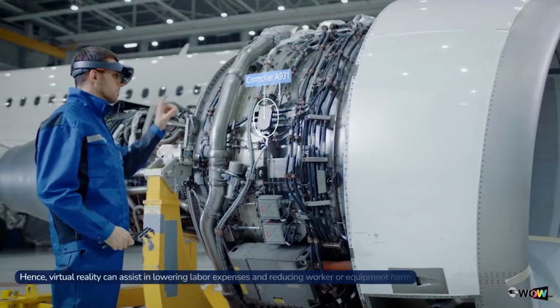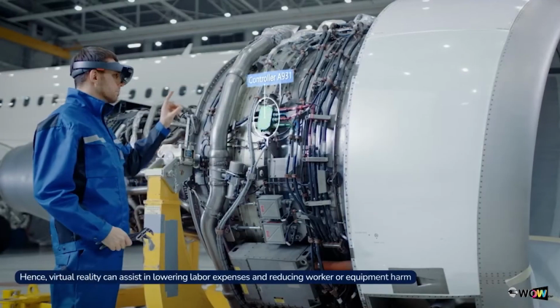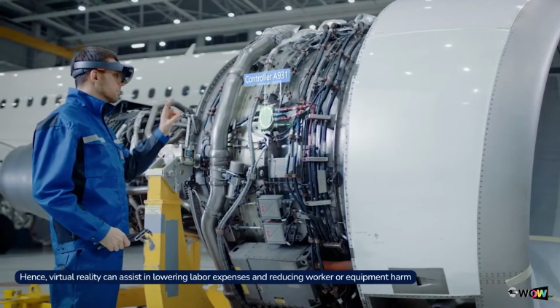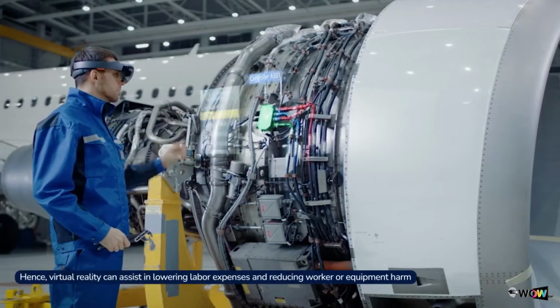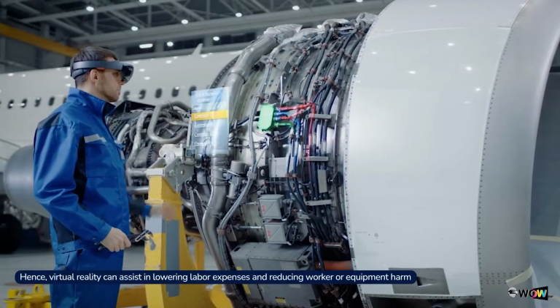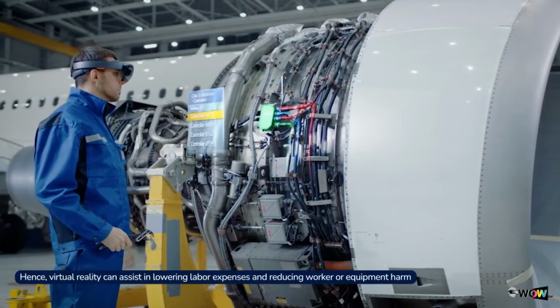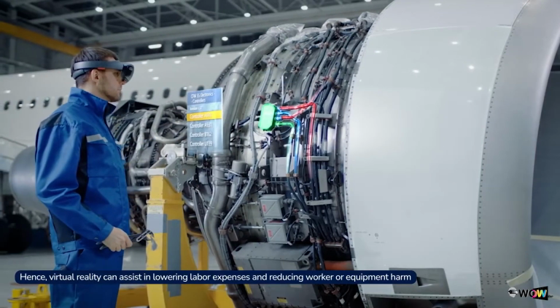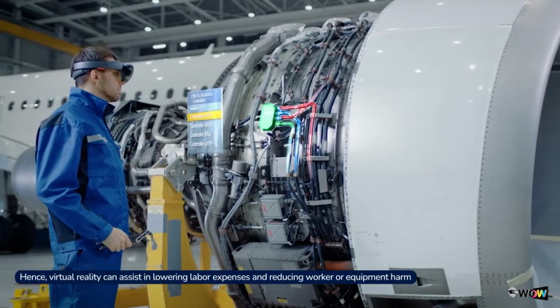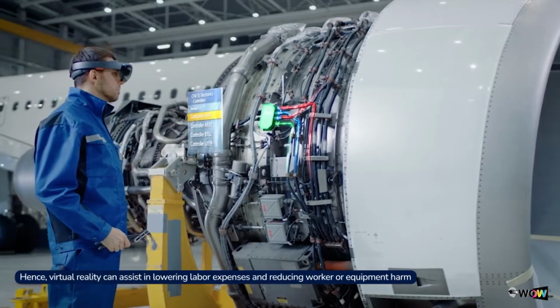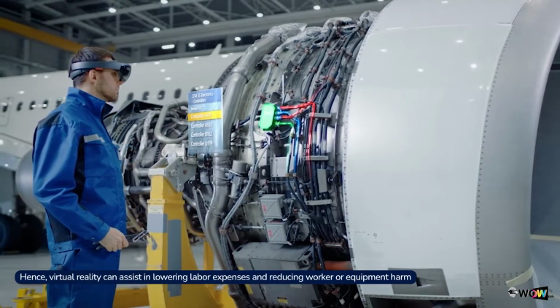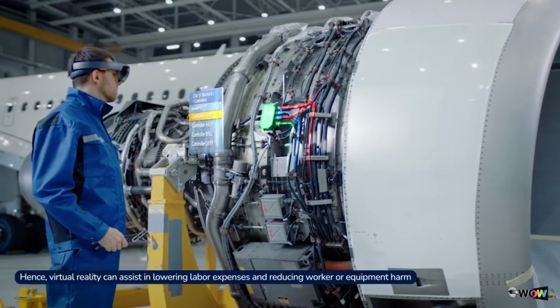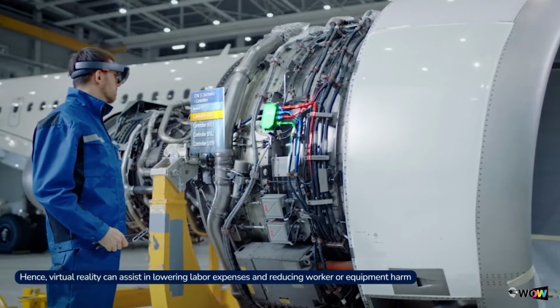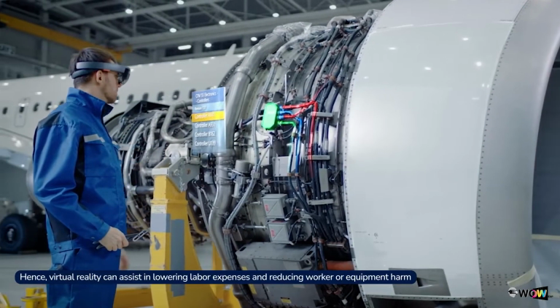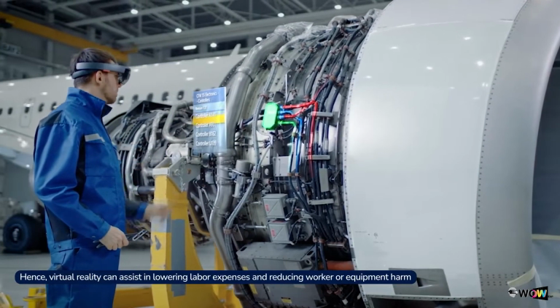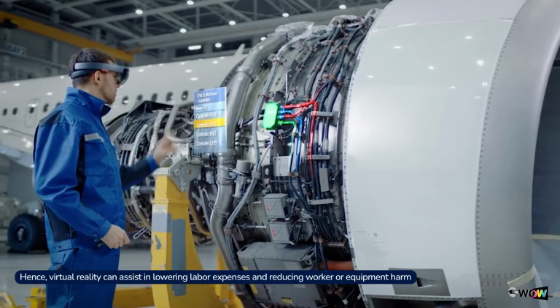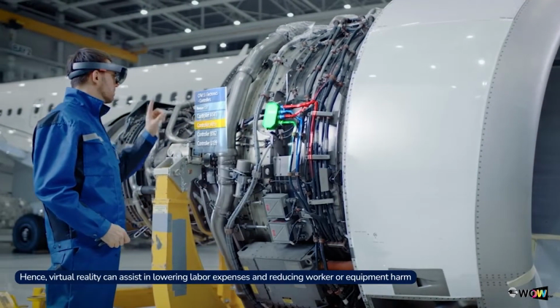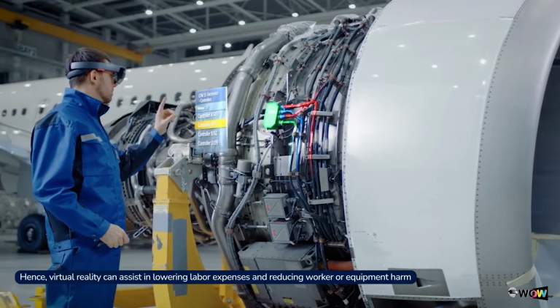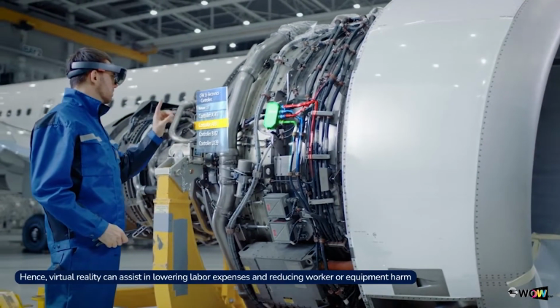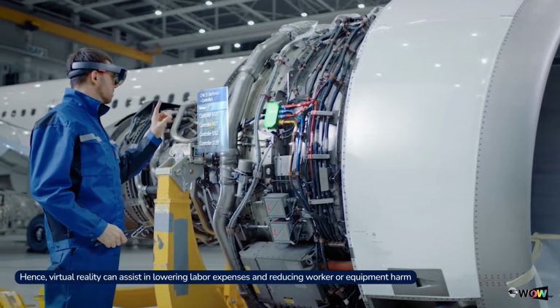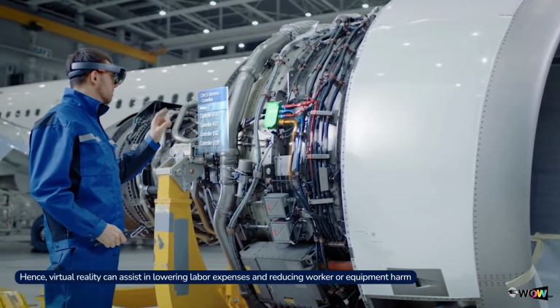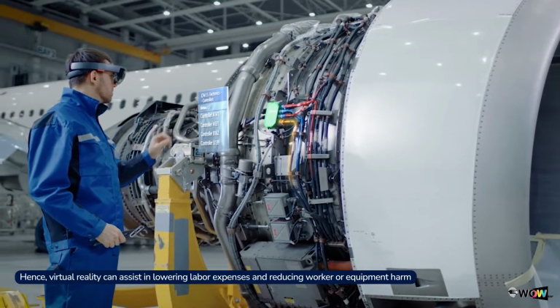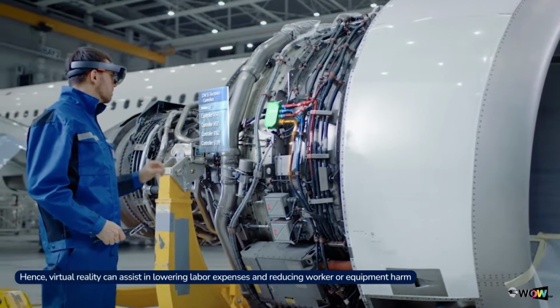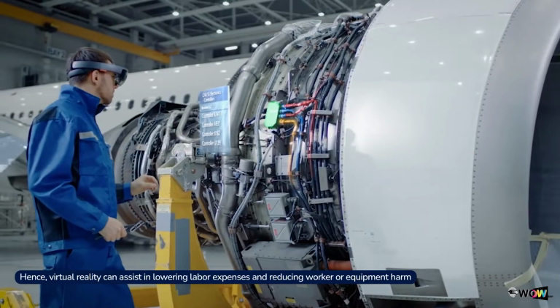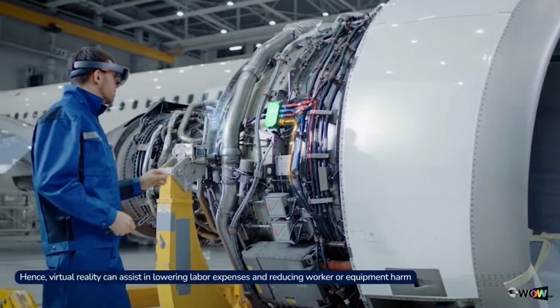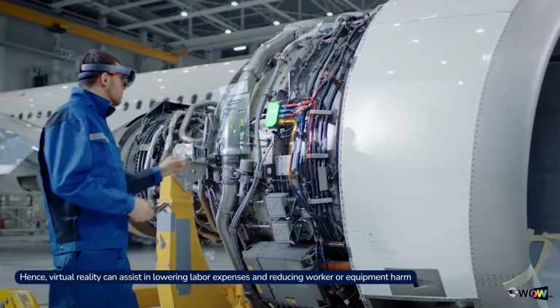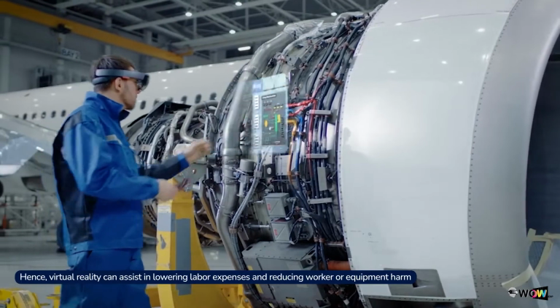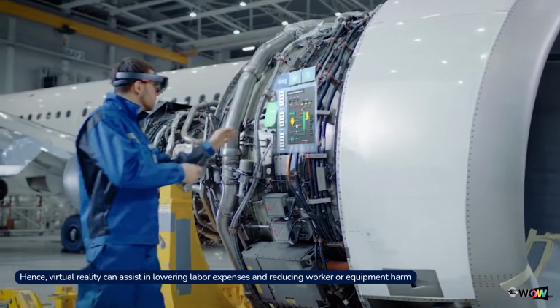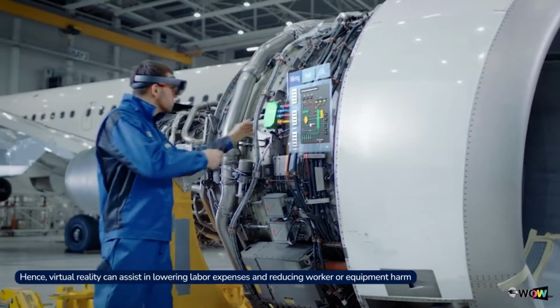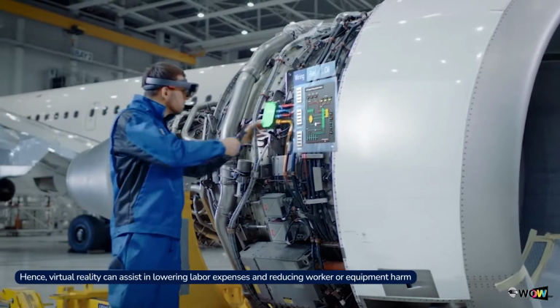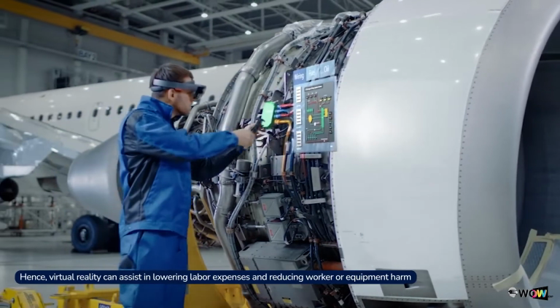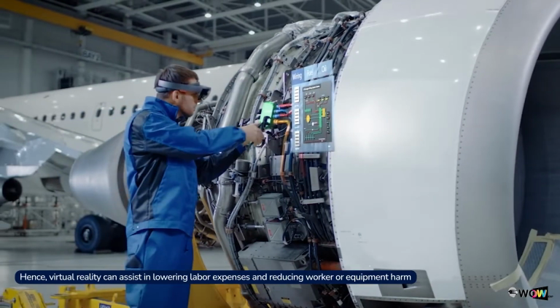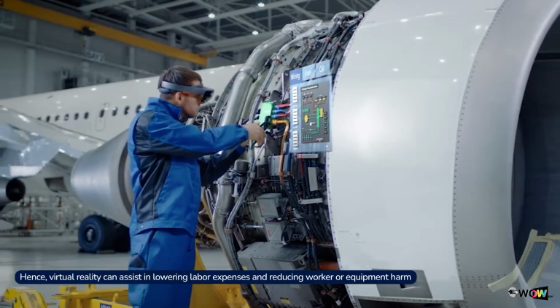Hence, virtual reality can assist in lowering labor expenses and reducing worker or equipment harm.